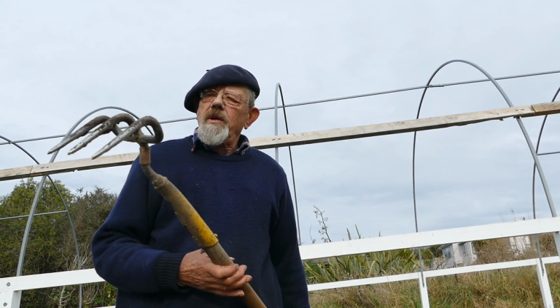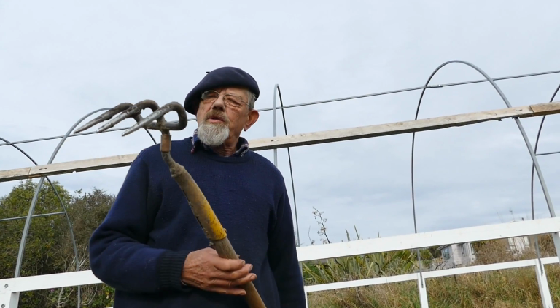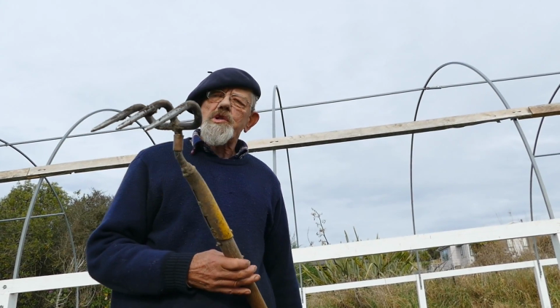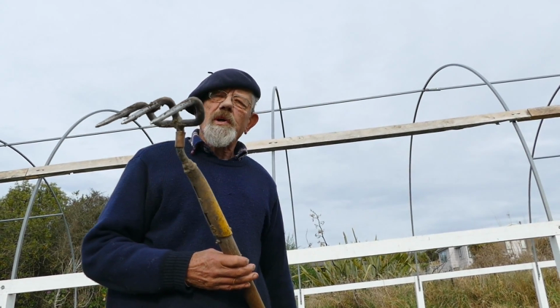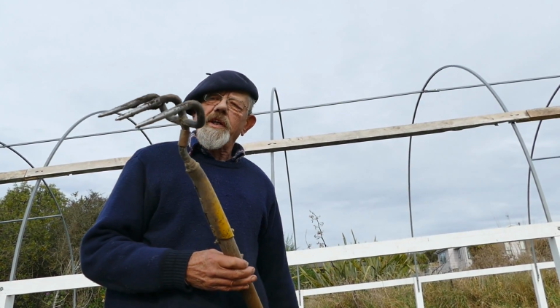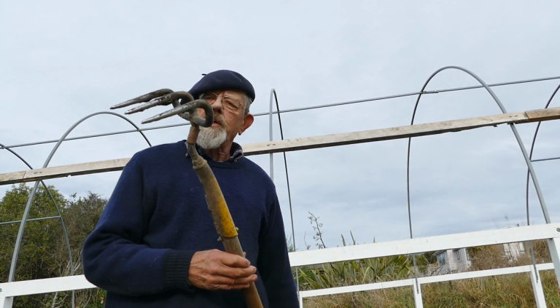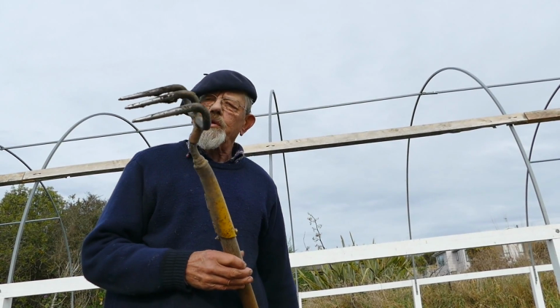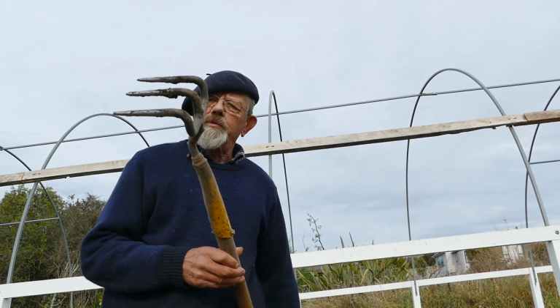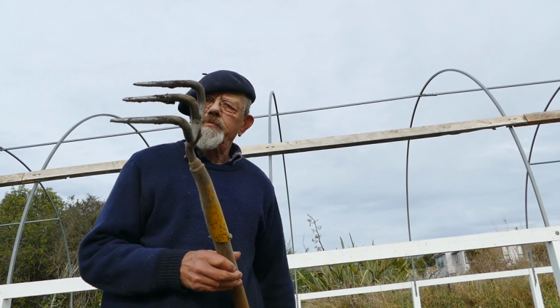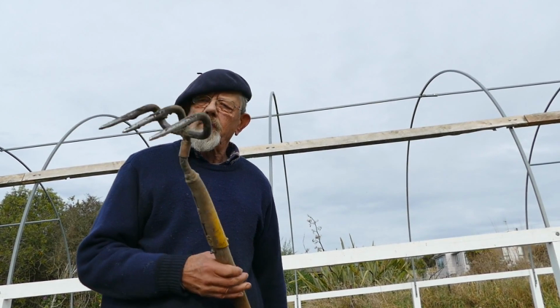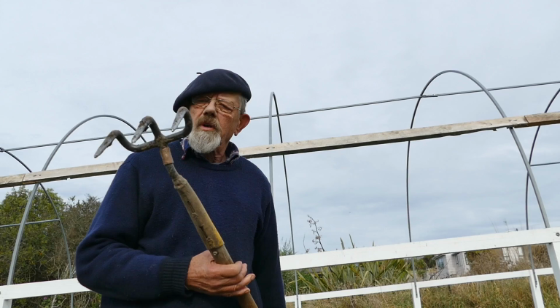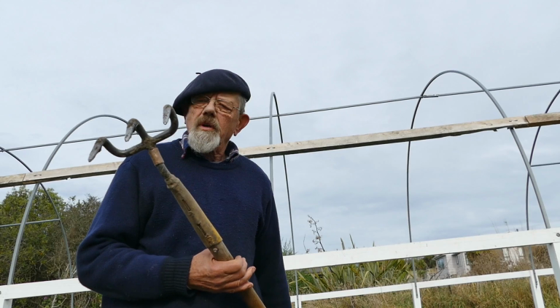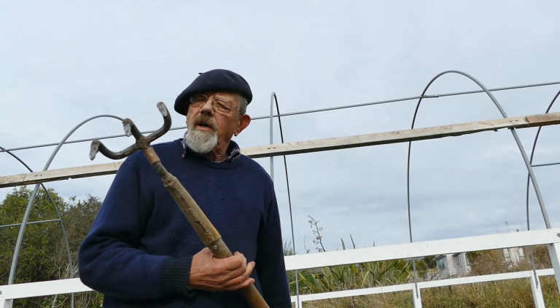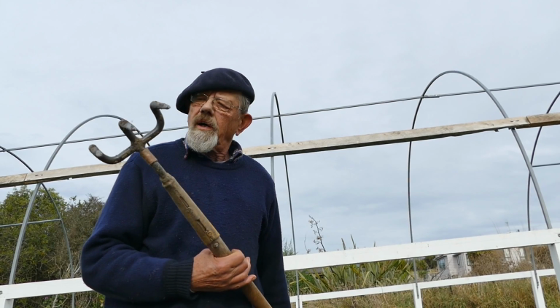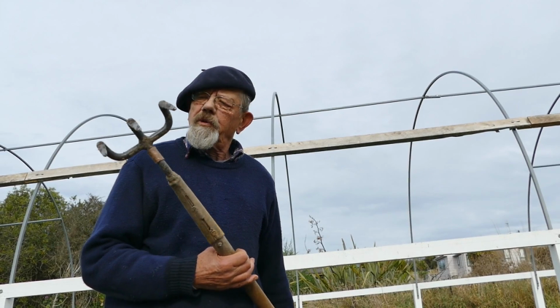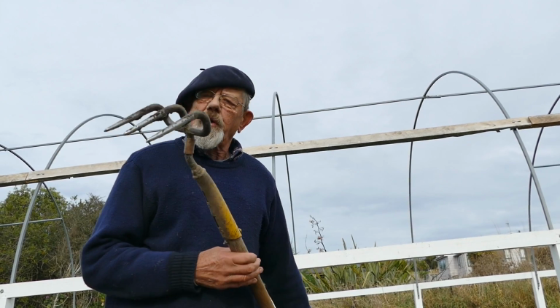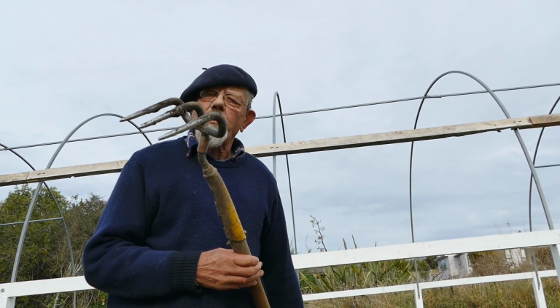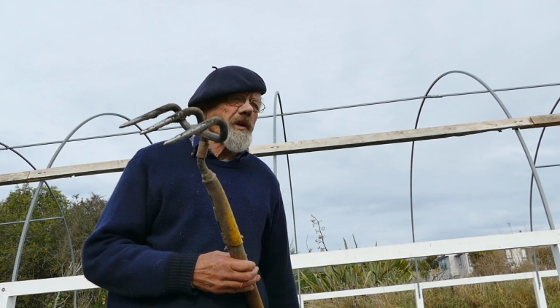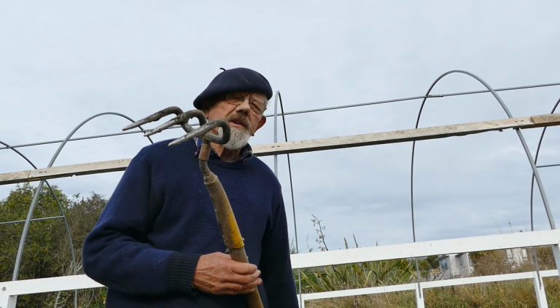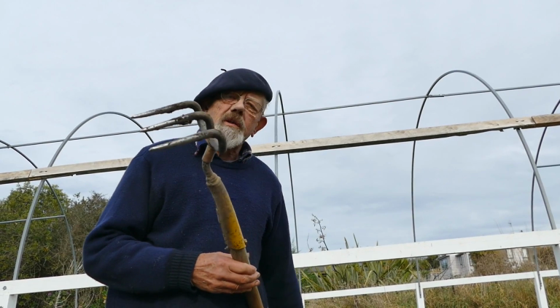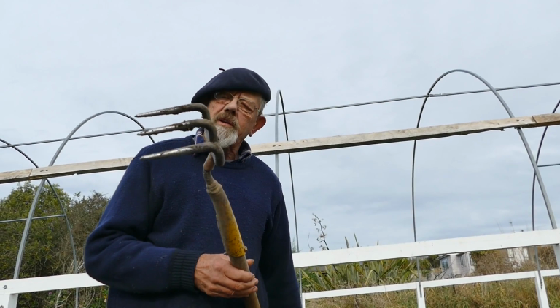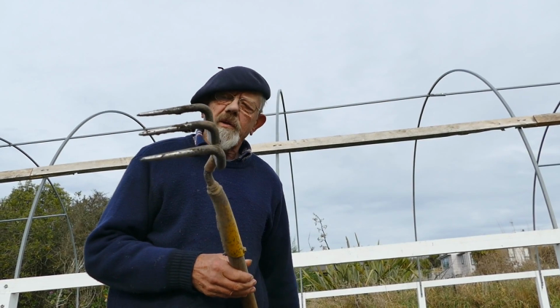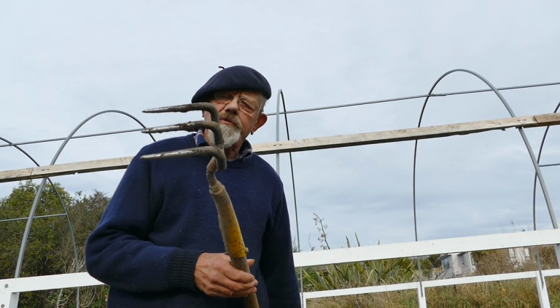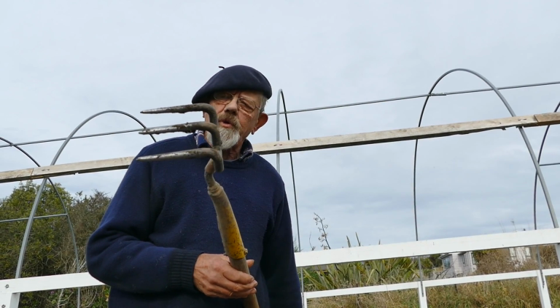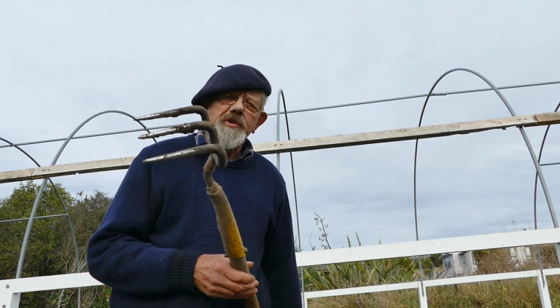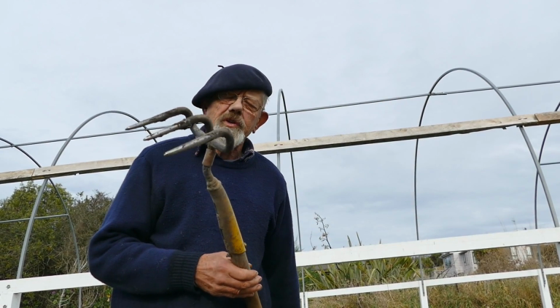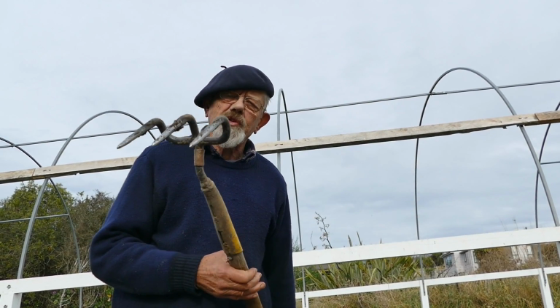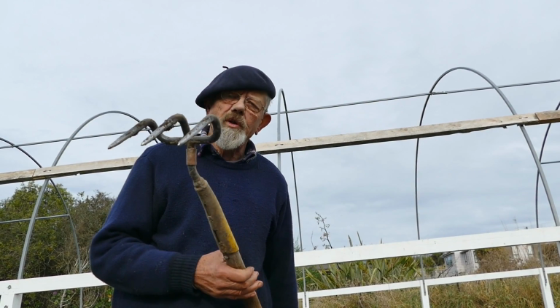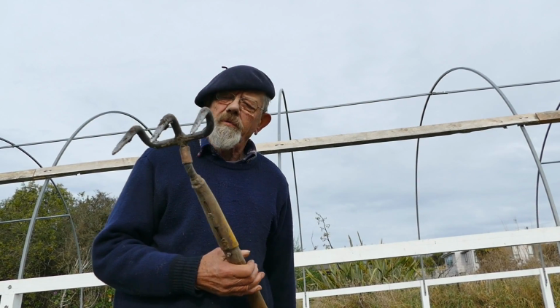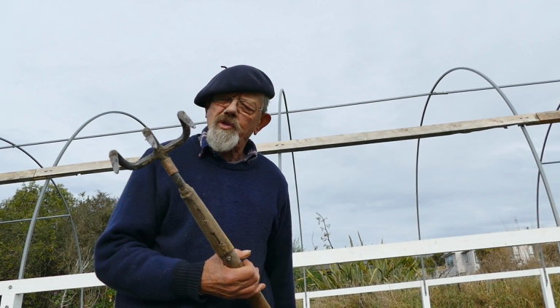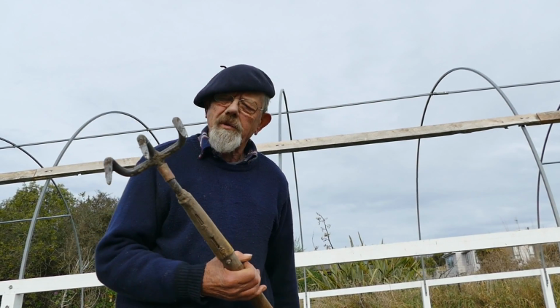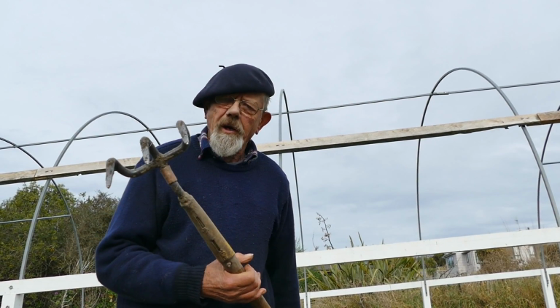This is my digging tool. If you don't have one of these, a garden fork is just as good — same game.